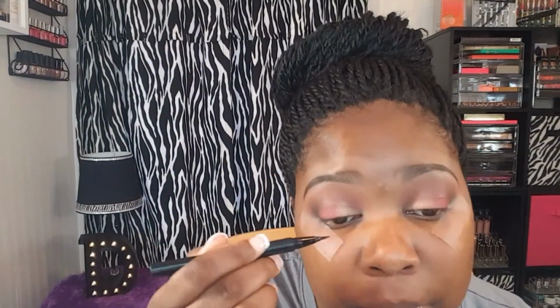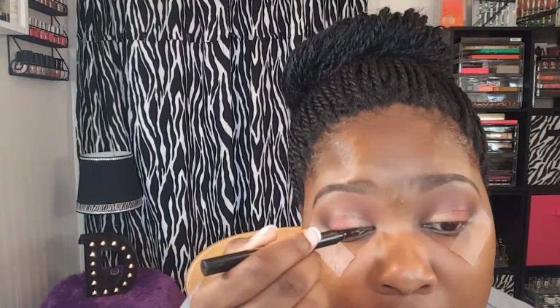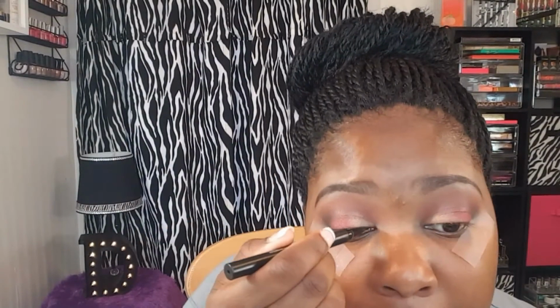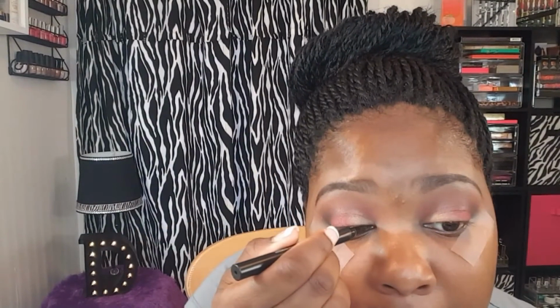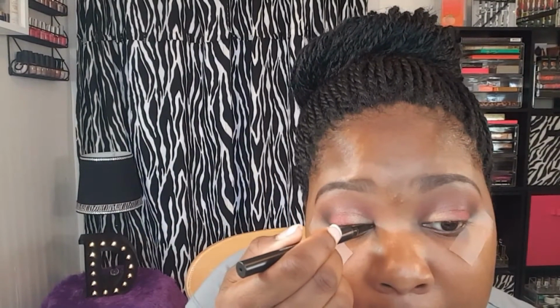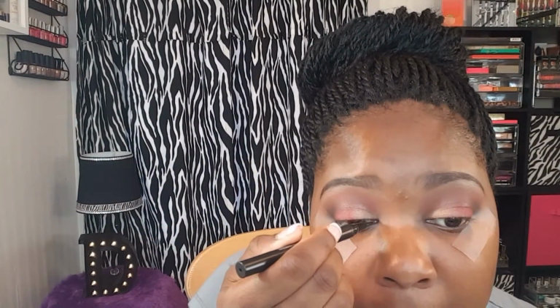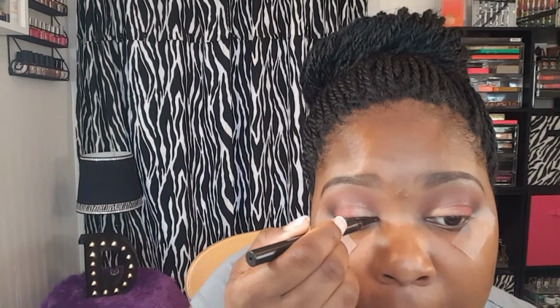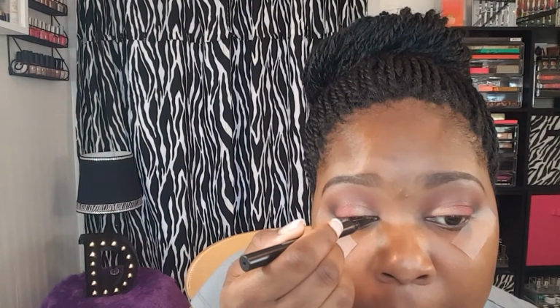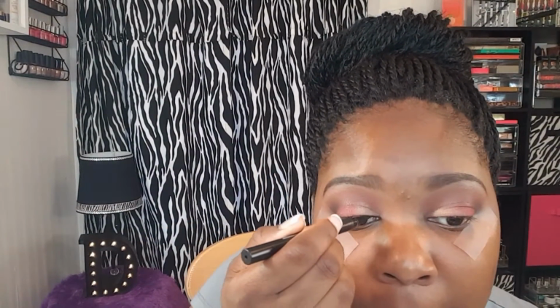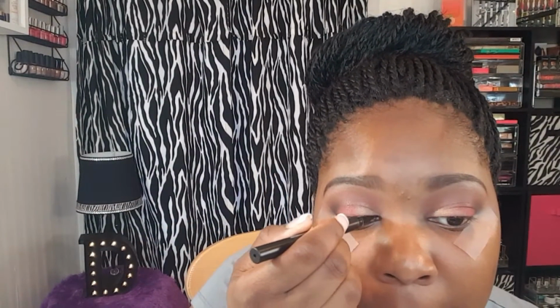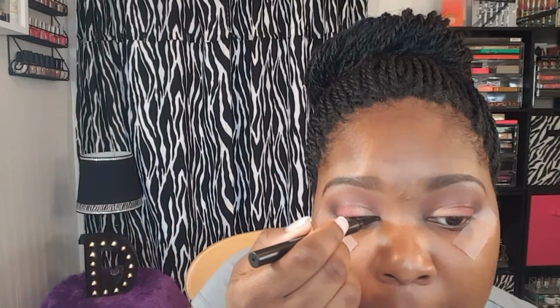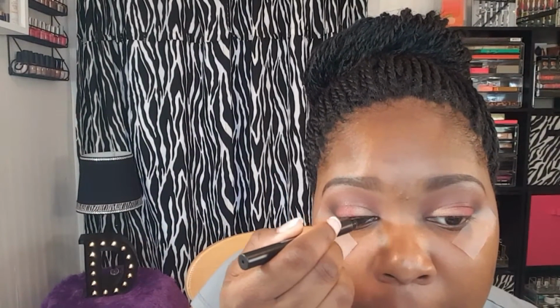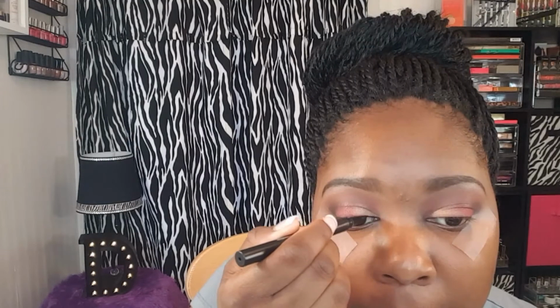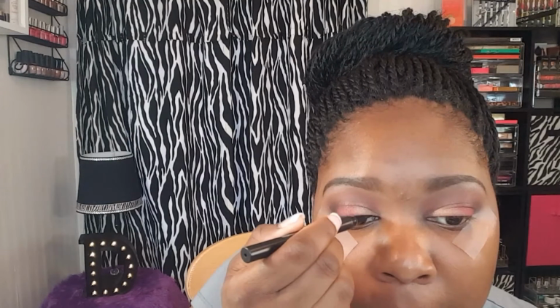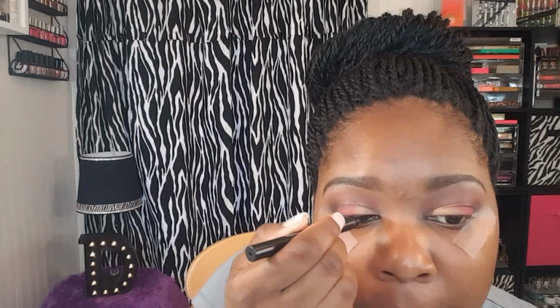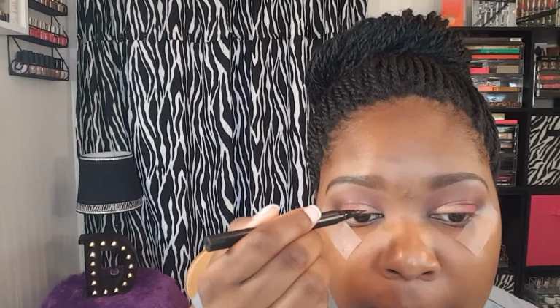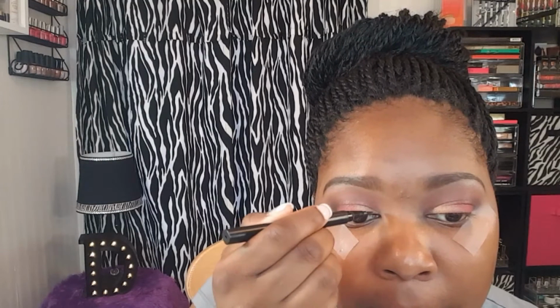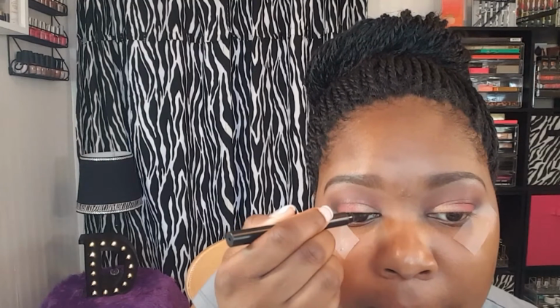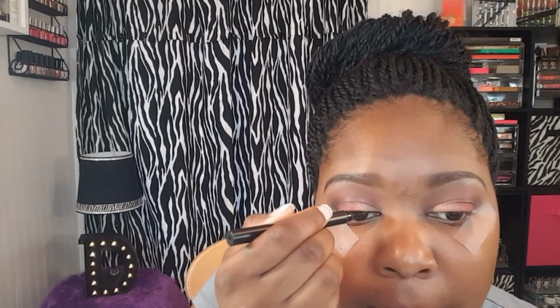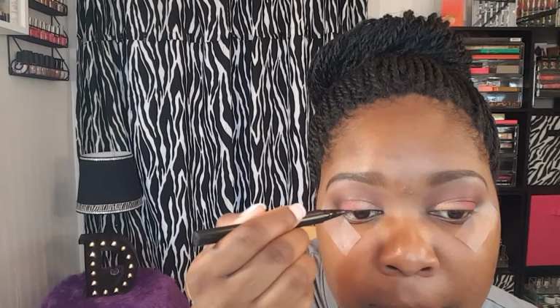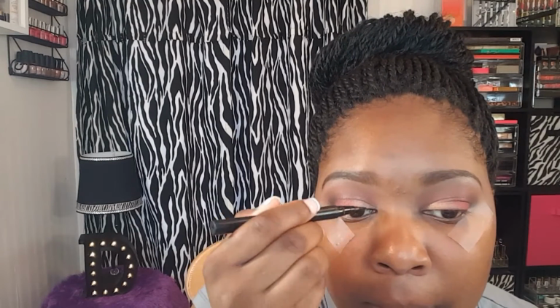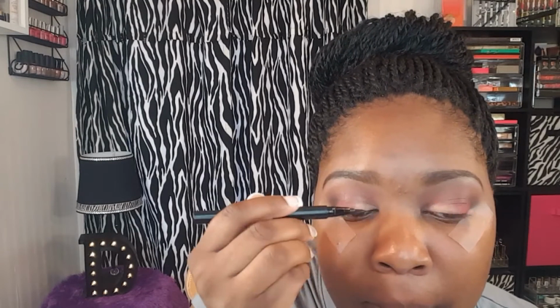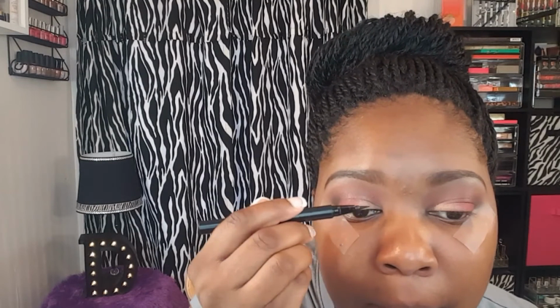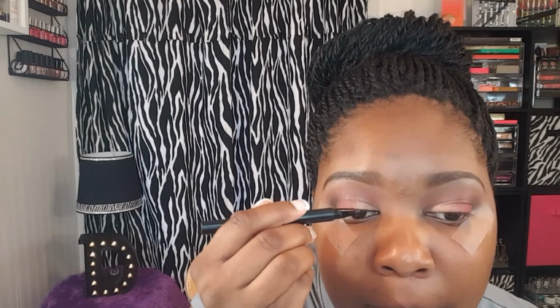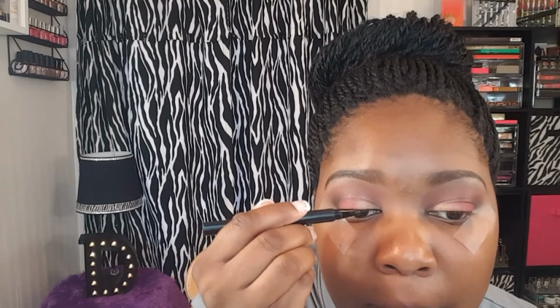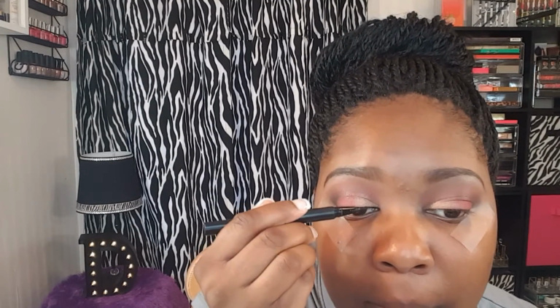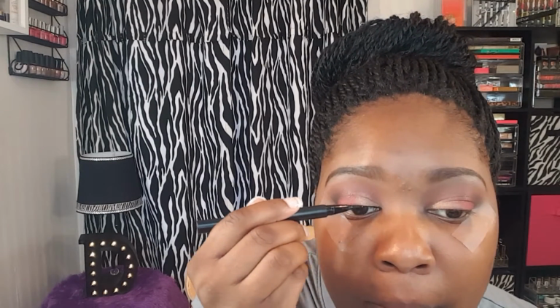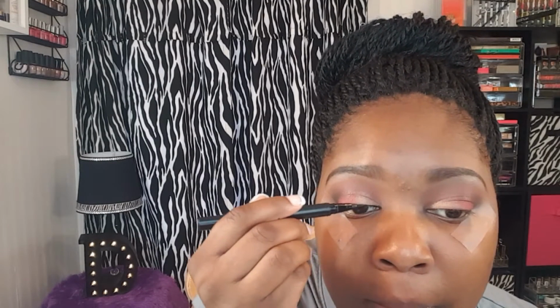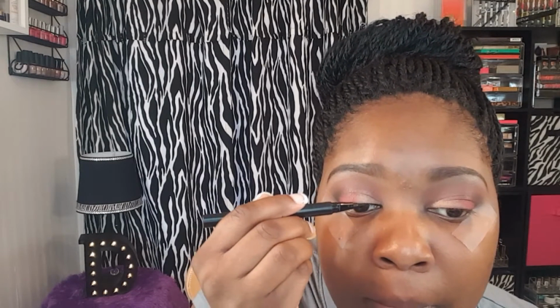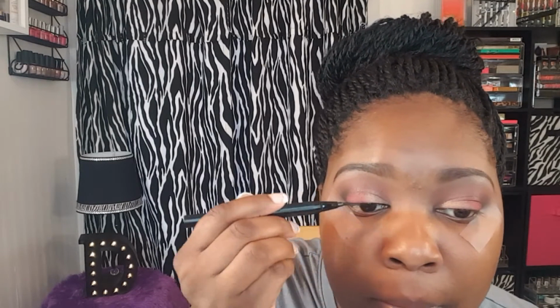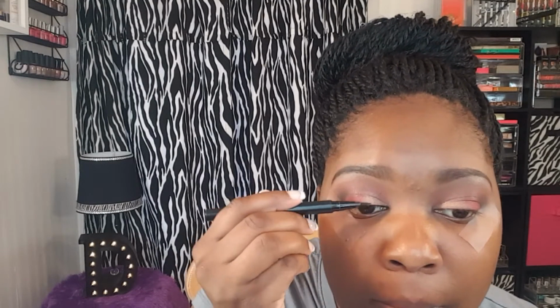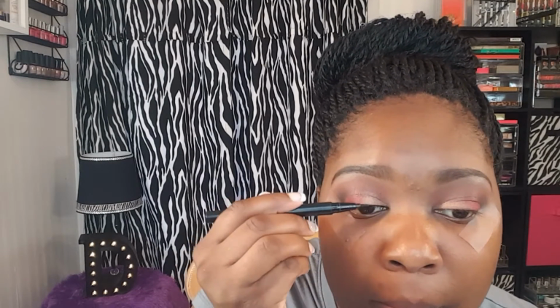Next I'm going to go in with my eyeliner — my favorite eyeliner is the Kat Von D Tattoo Liner in the shade Trooper.